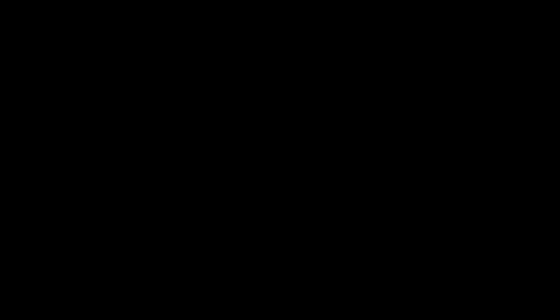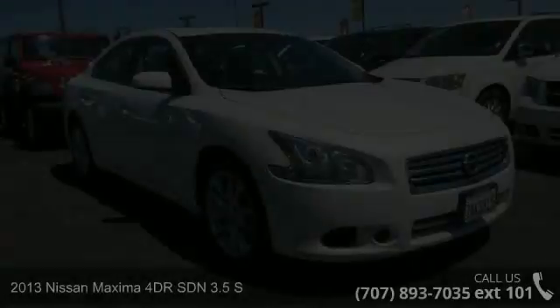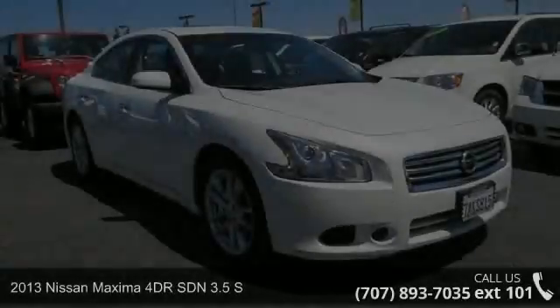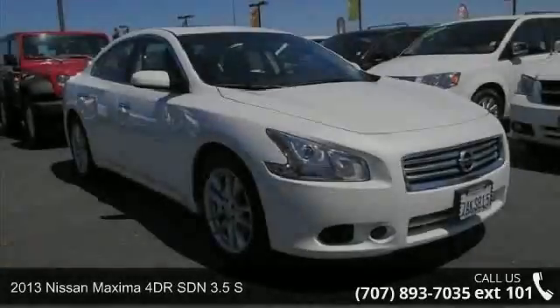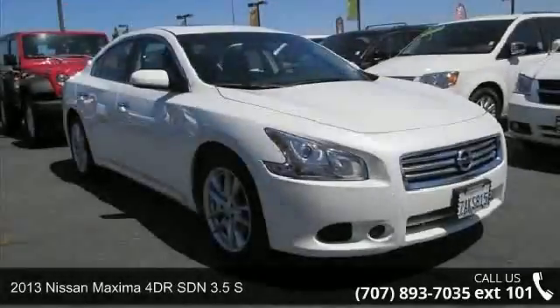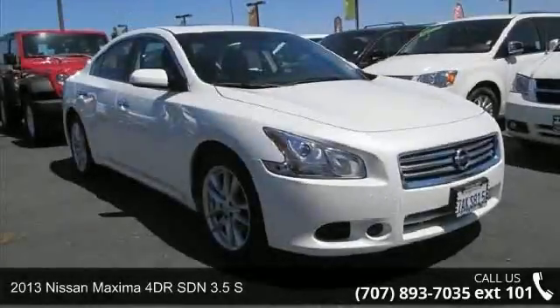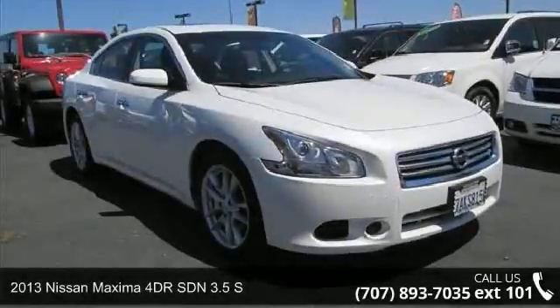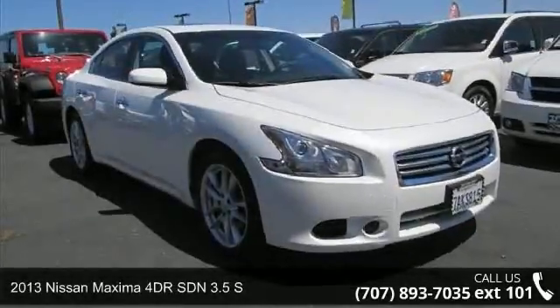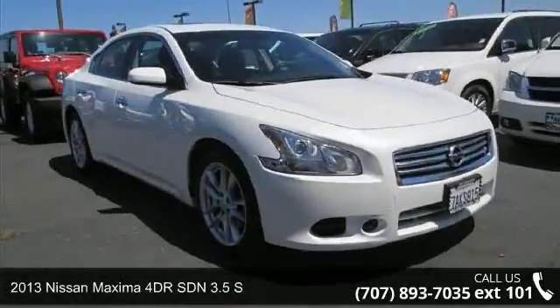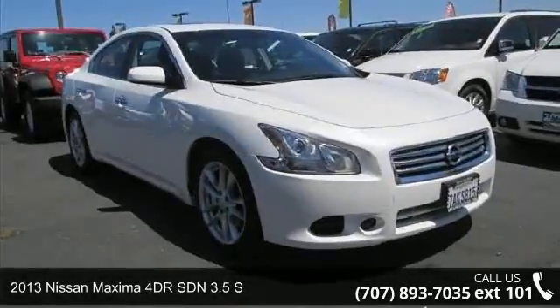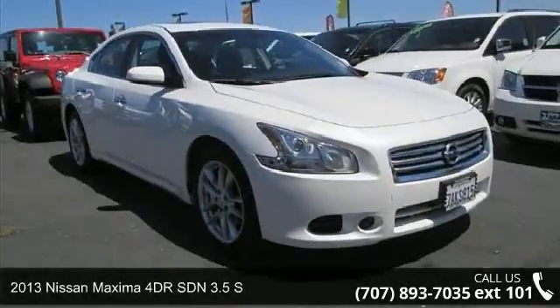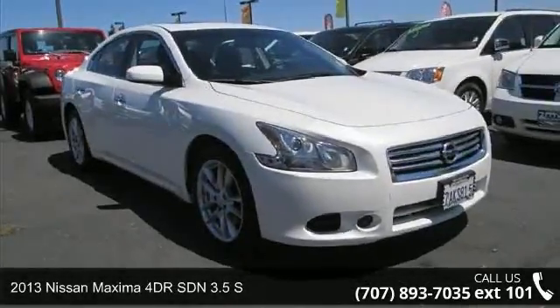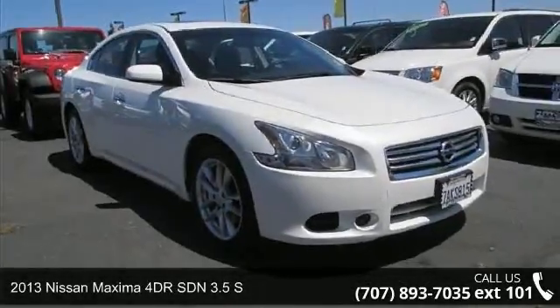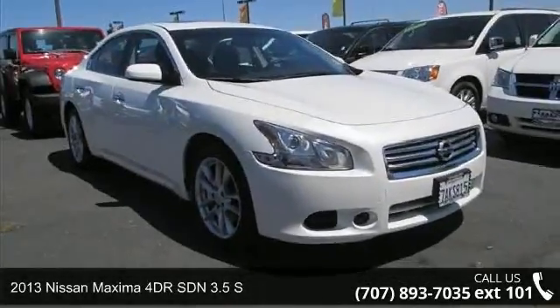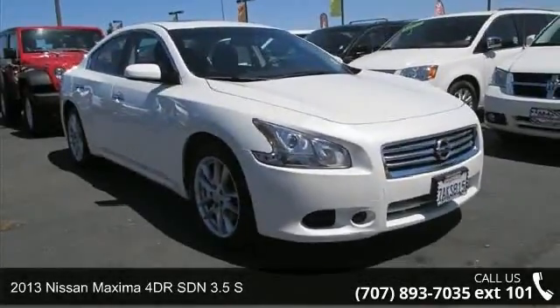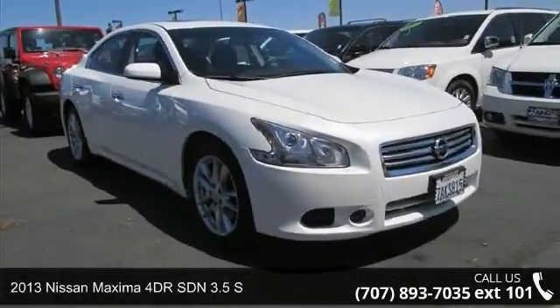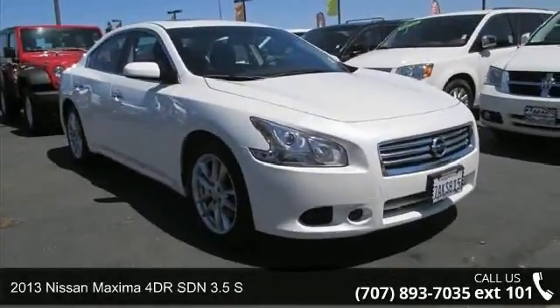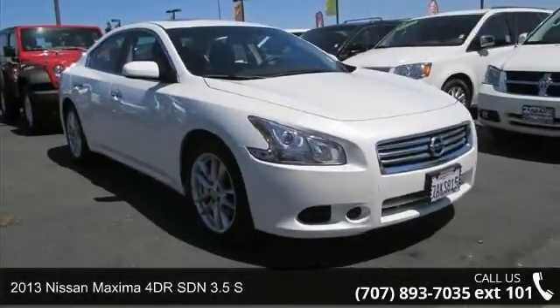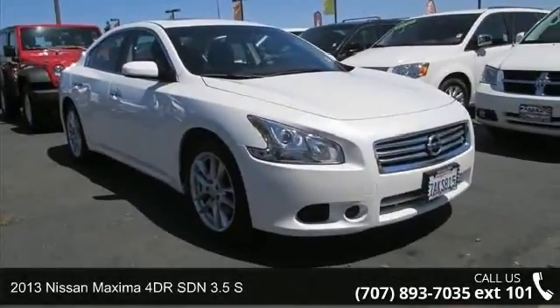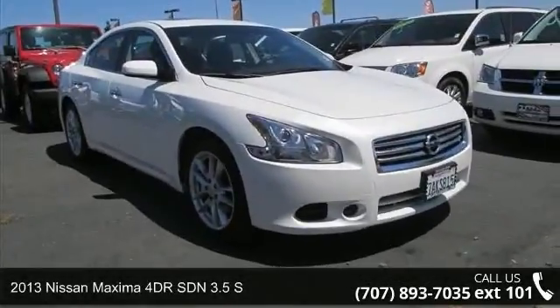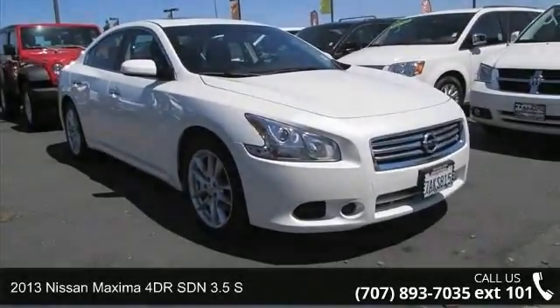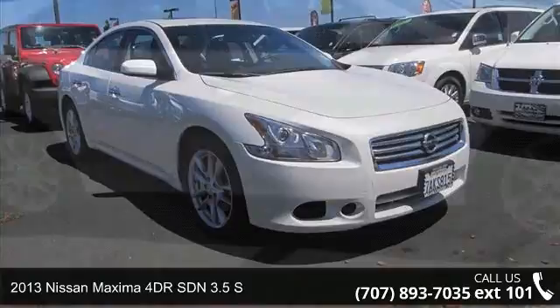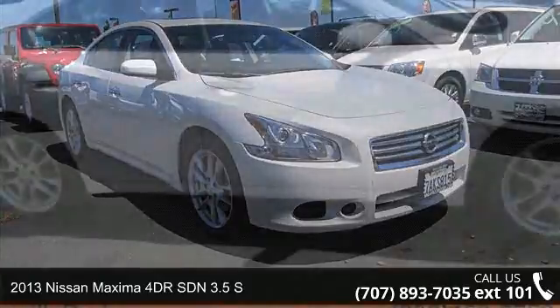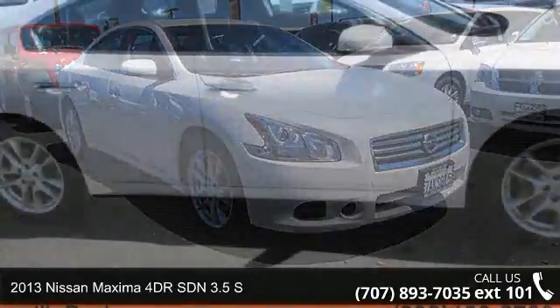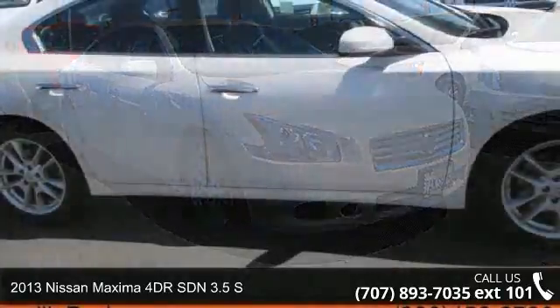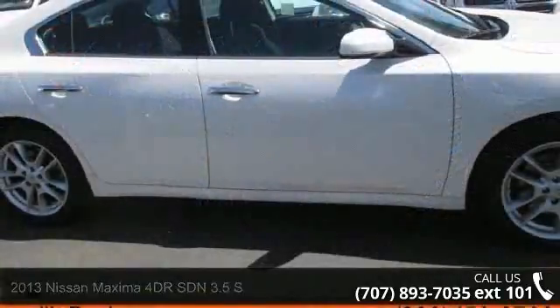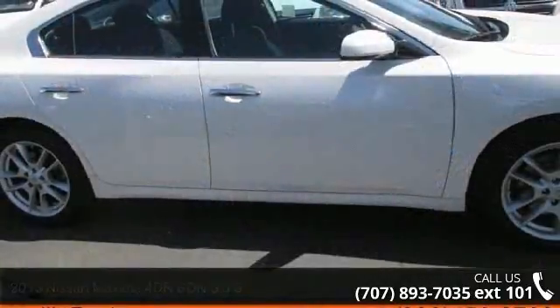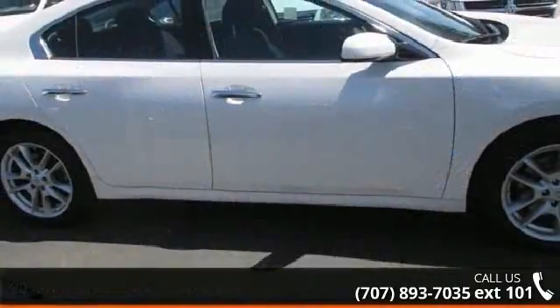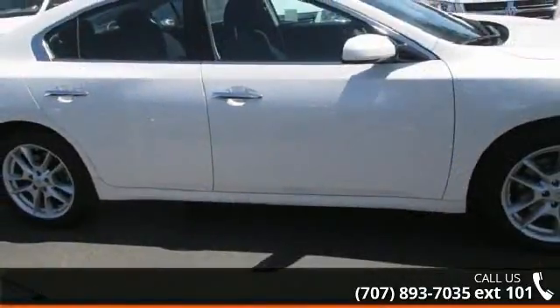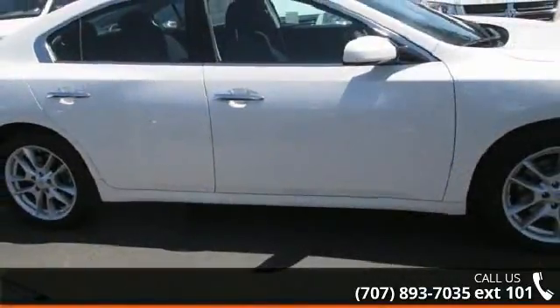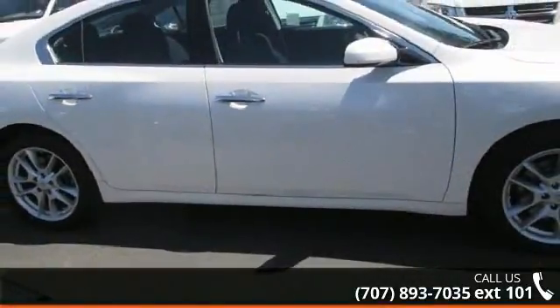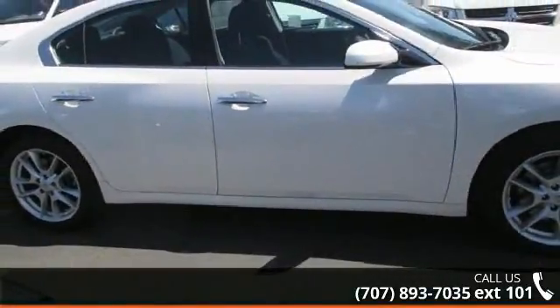Check out this 2013 Nissan Maxima. If you are looking for an automobile with great features, look no further.